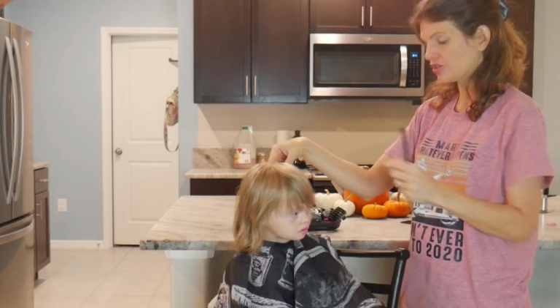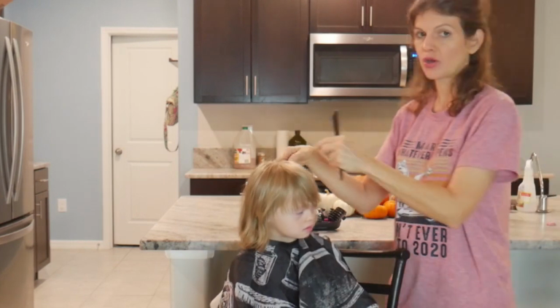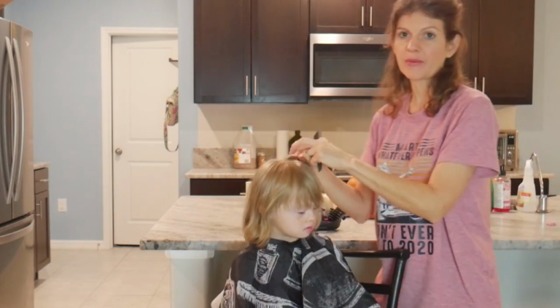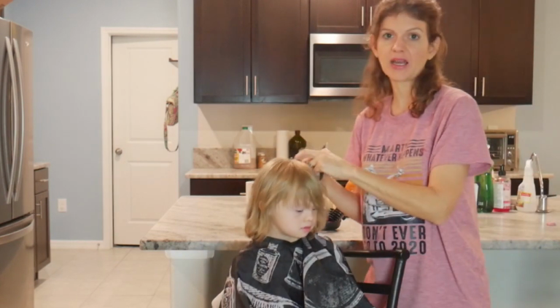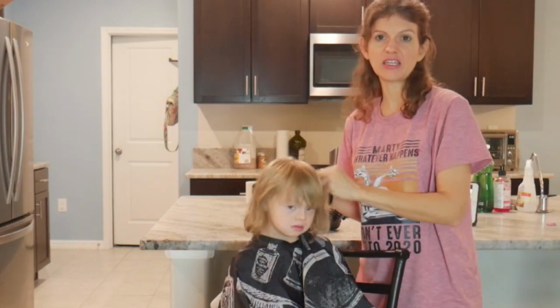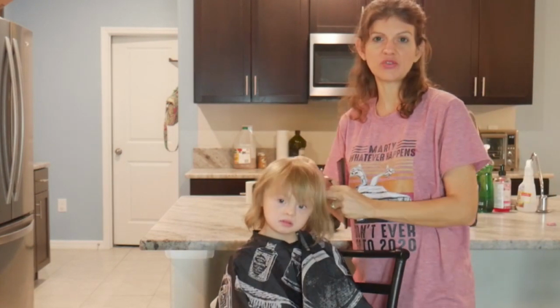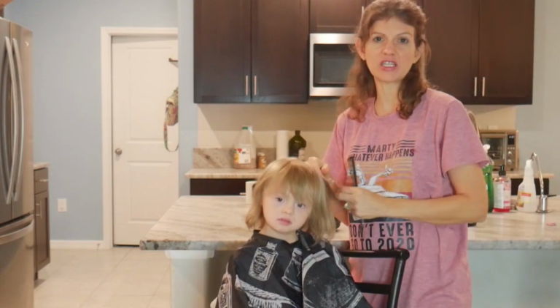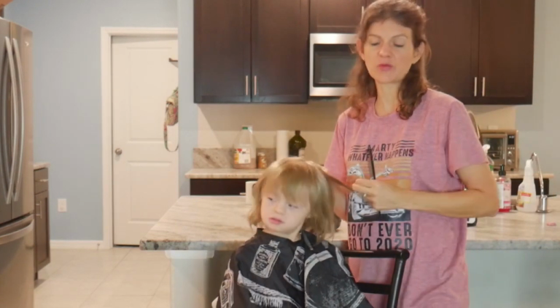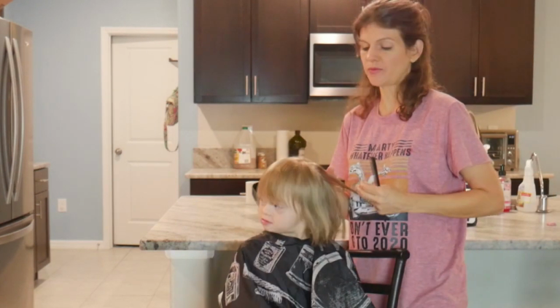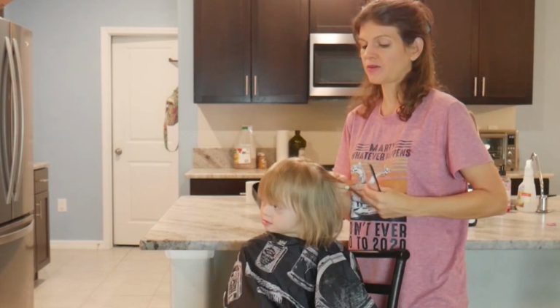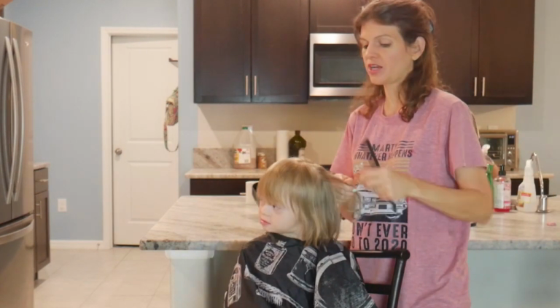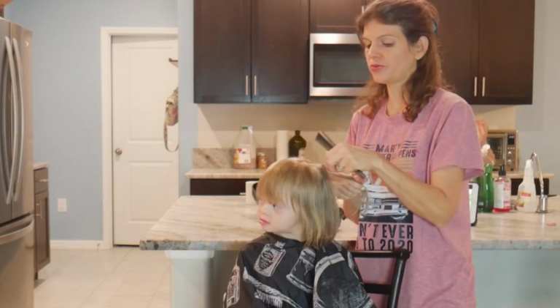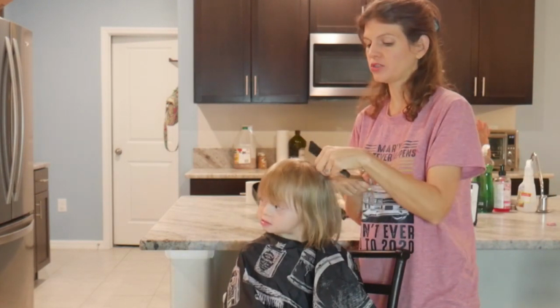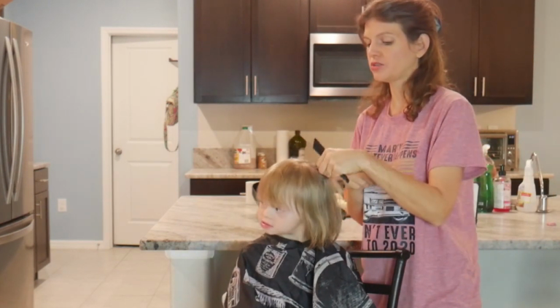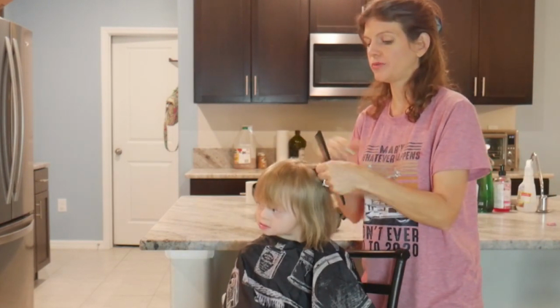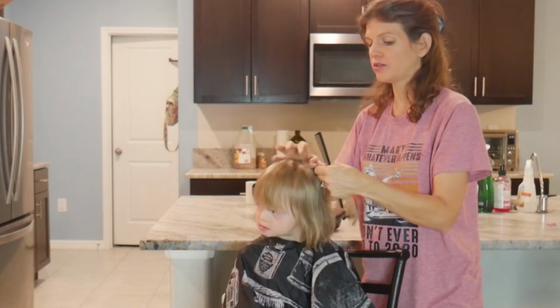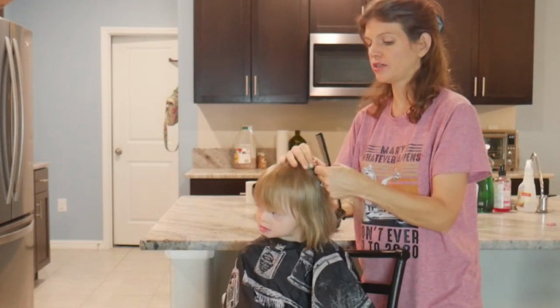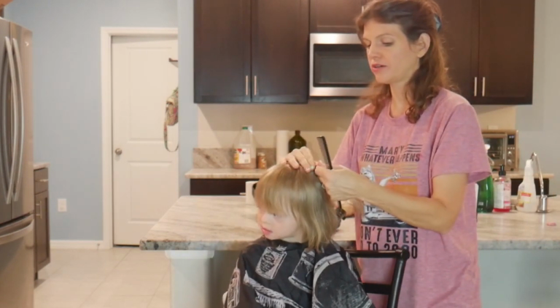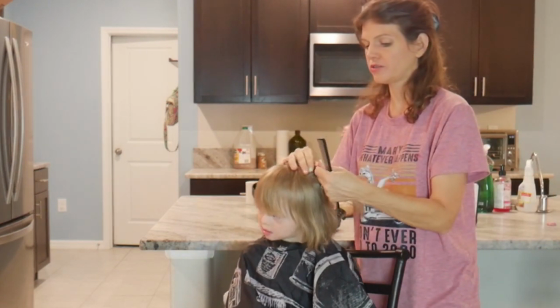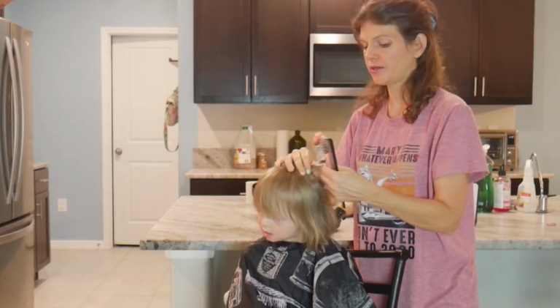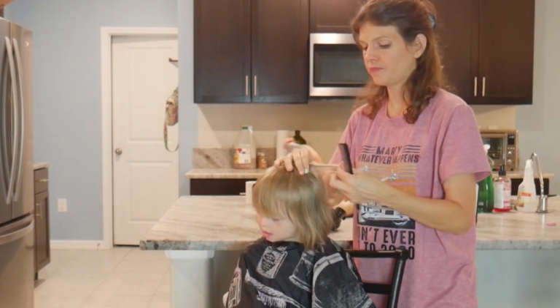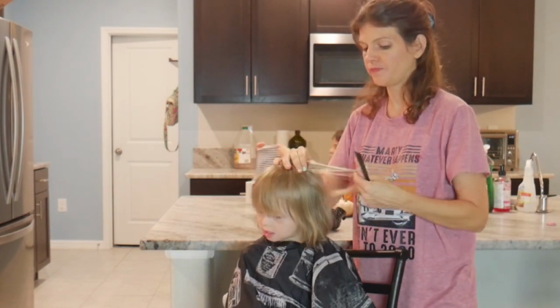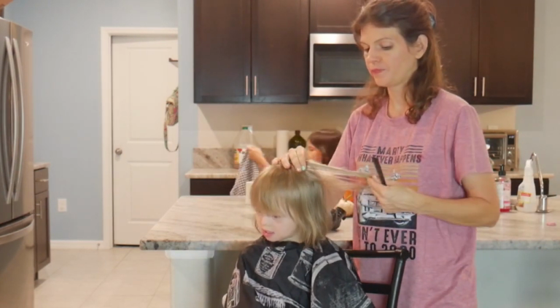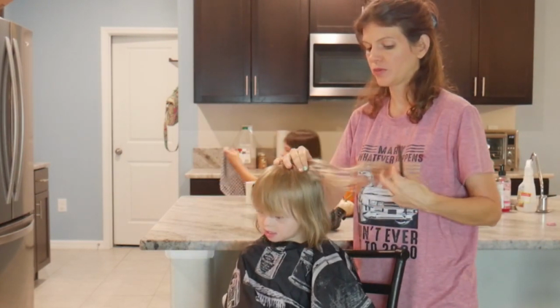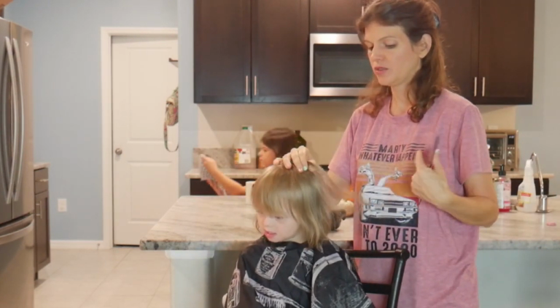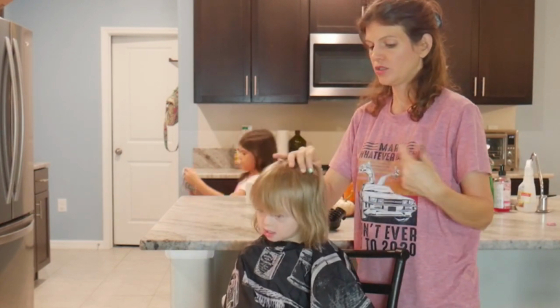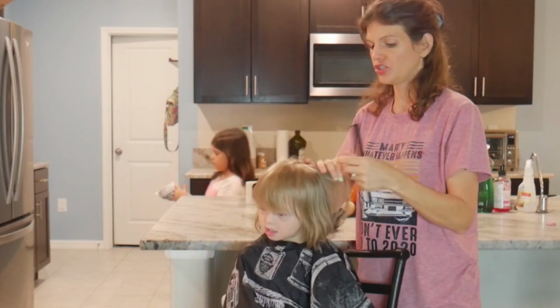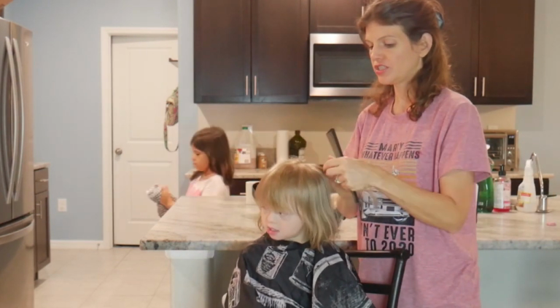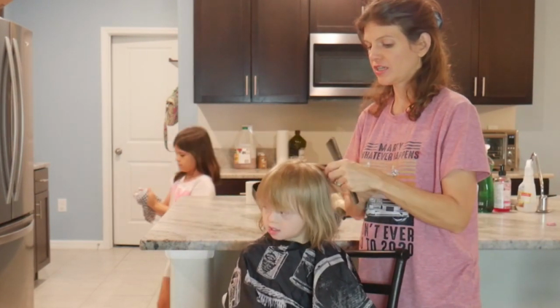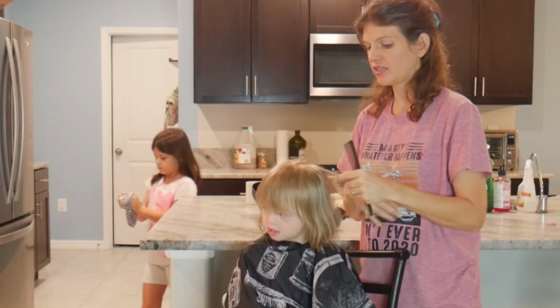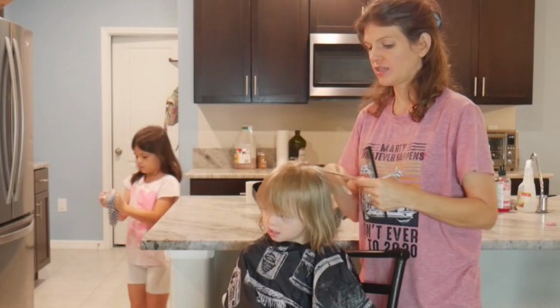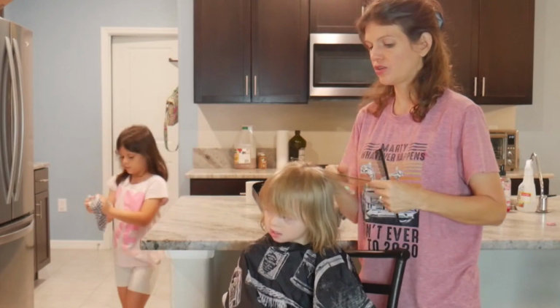Does it hurt? No. Okay. So I'm kind of pulling a little bit on her hair just to get it desensitized.